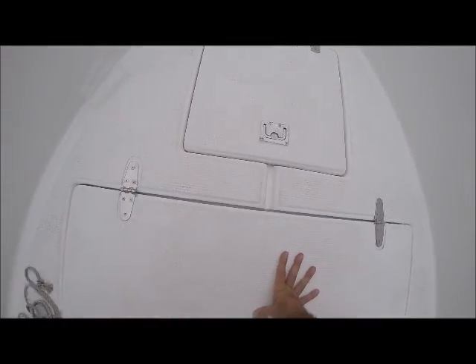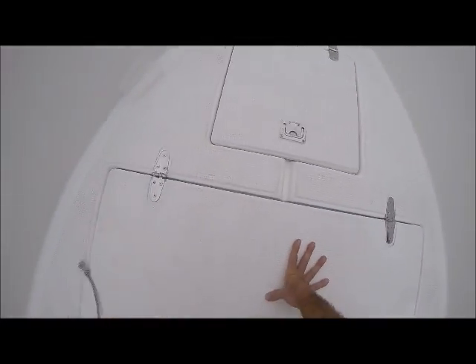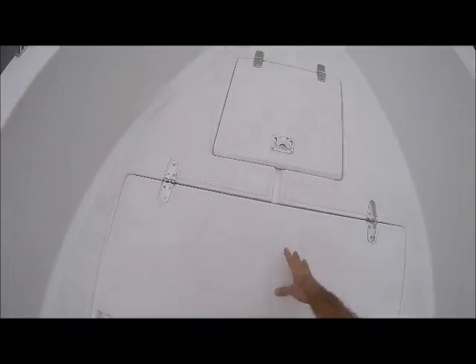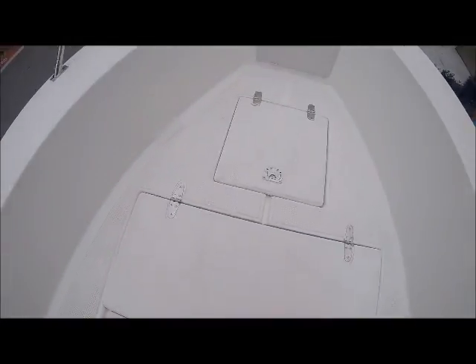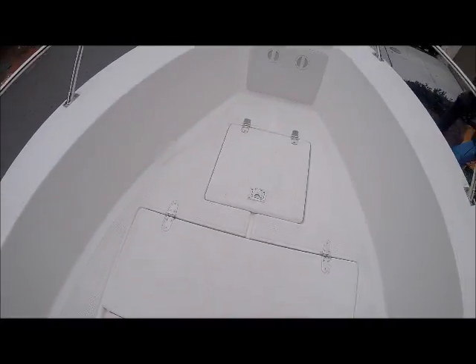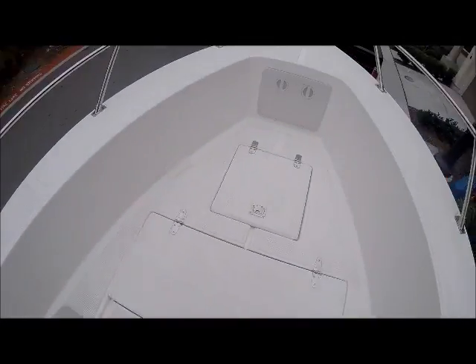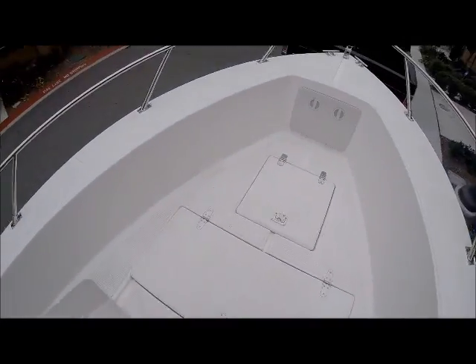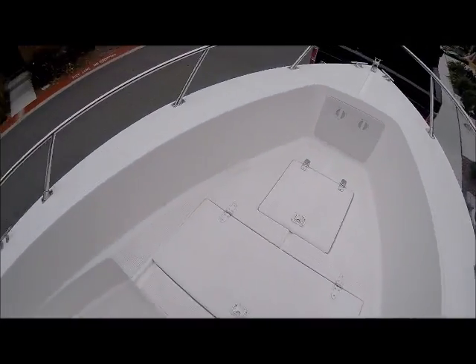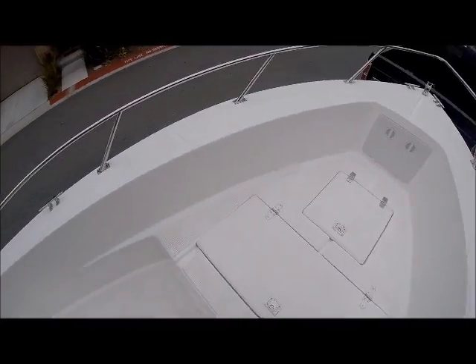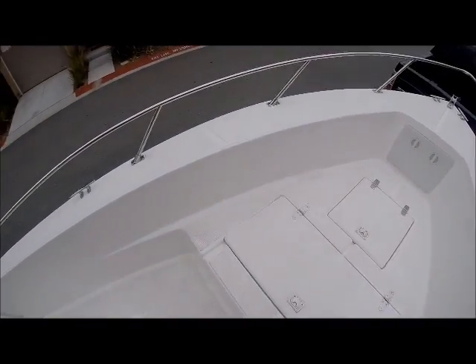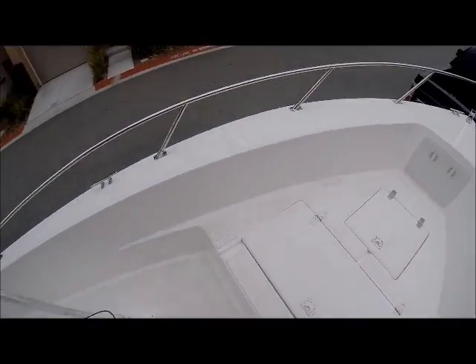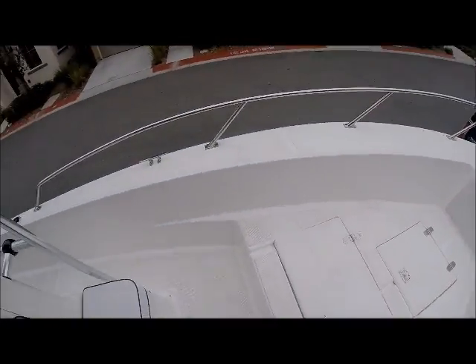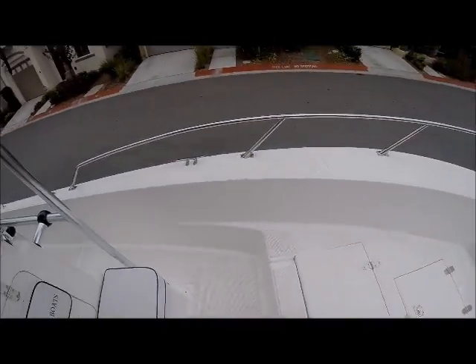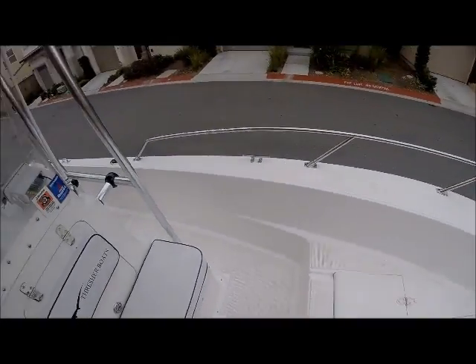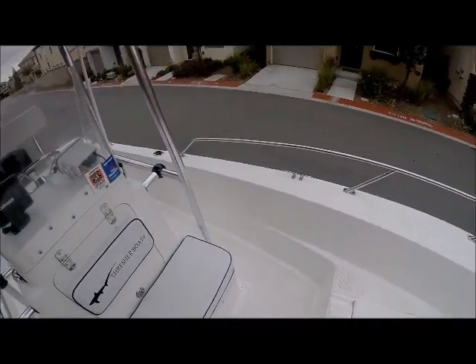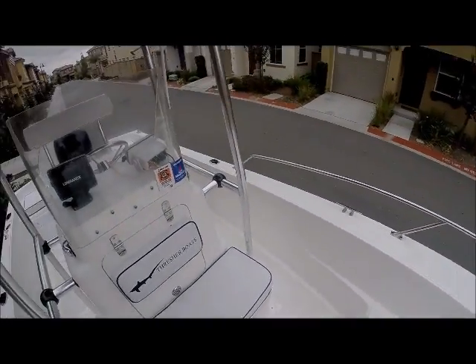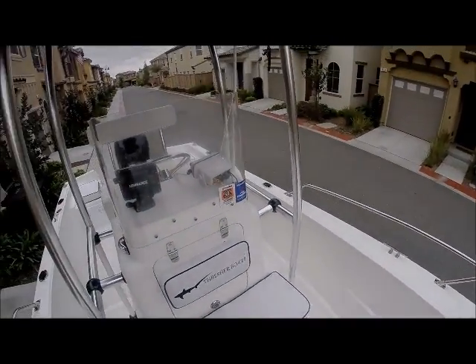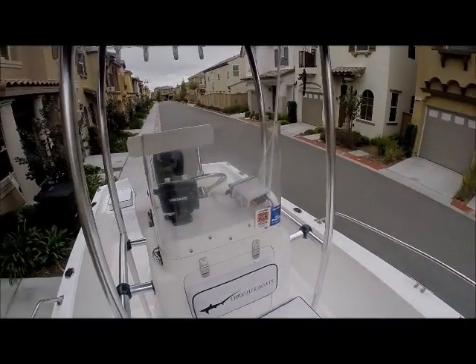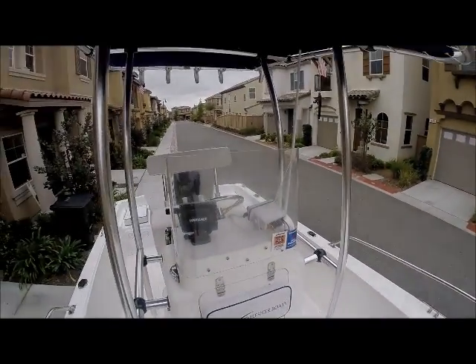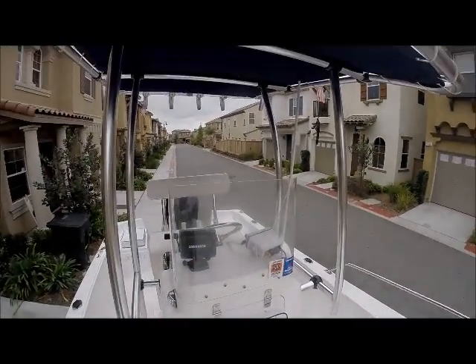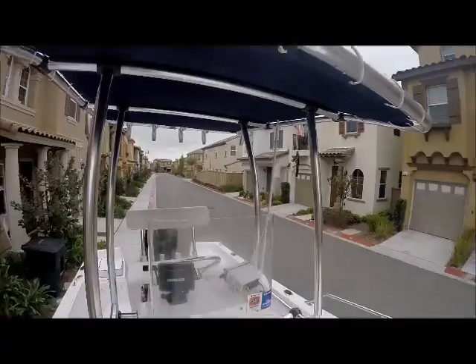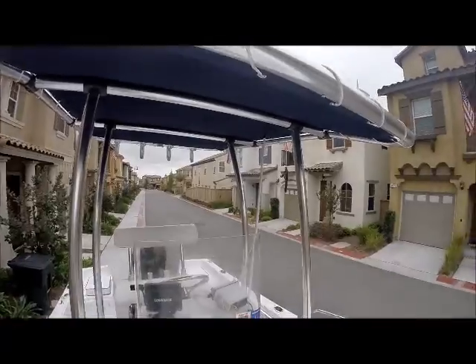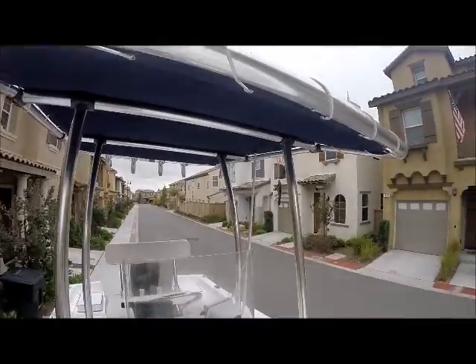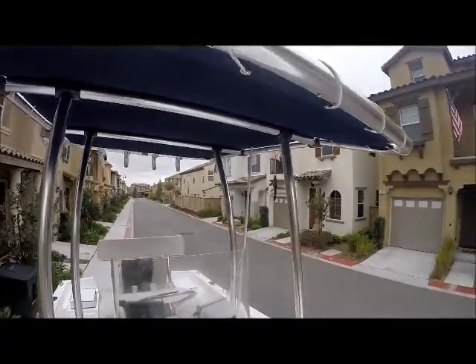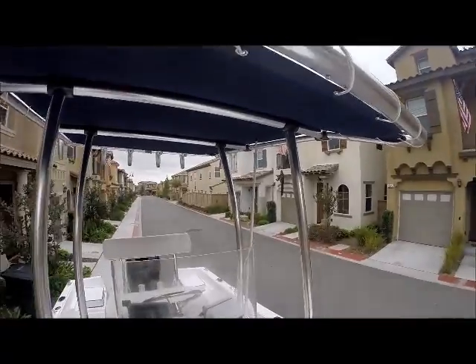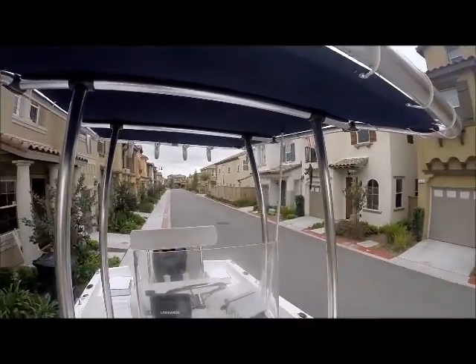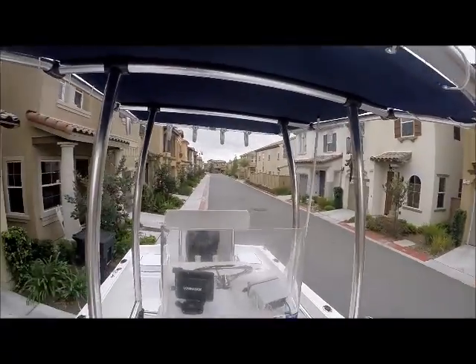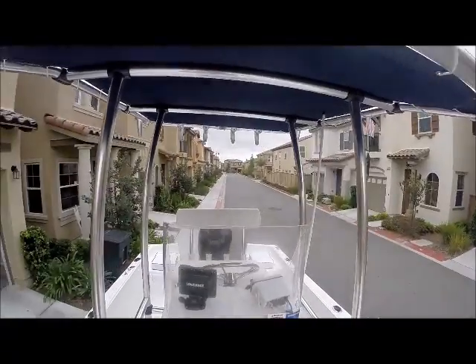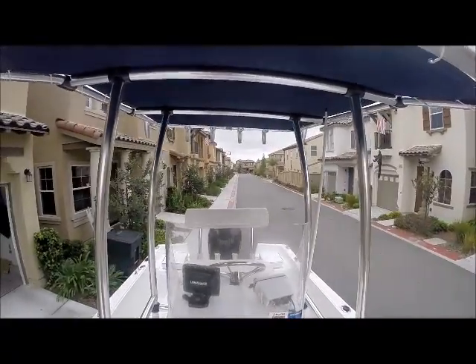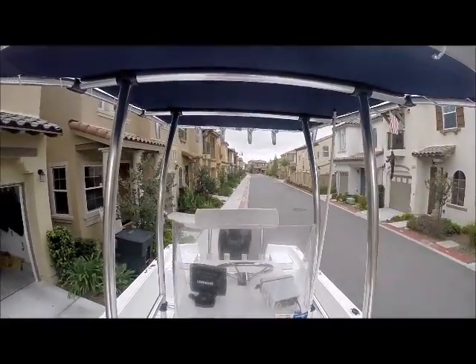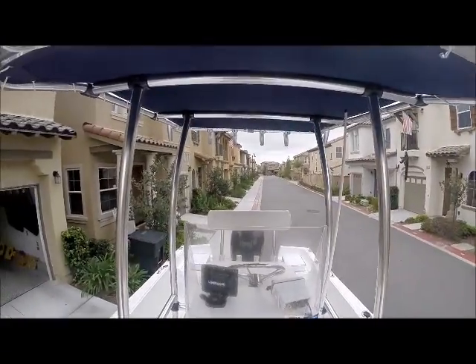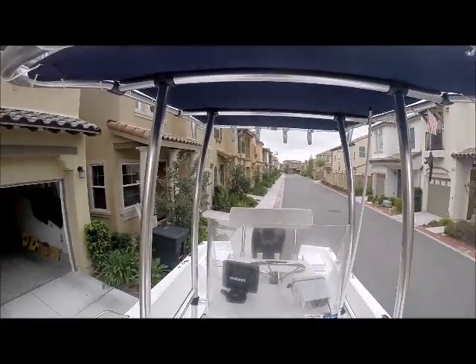I'm very happy with my boat. I couldn't ask for anything better. Brandon took good care of me.